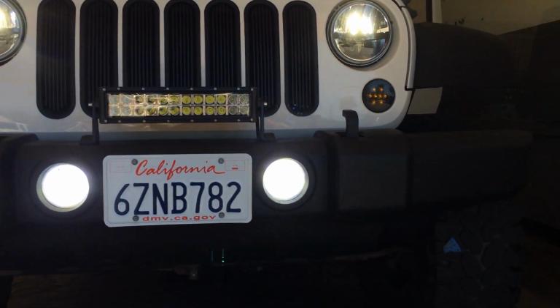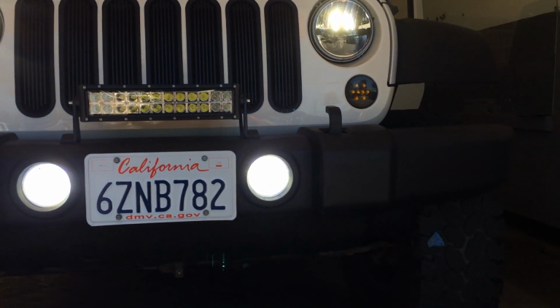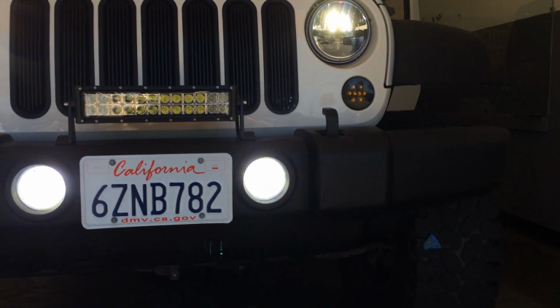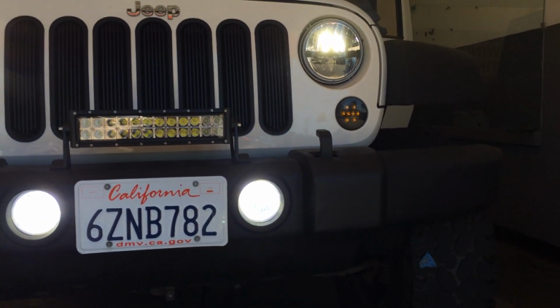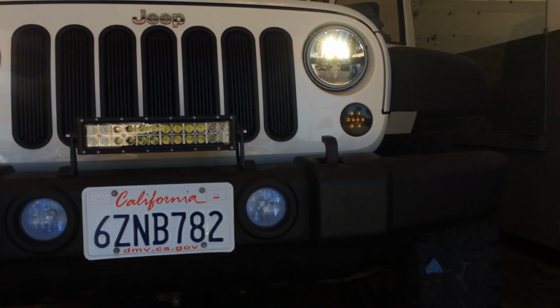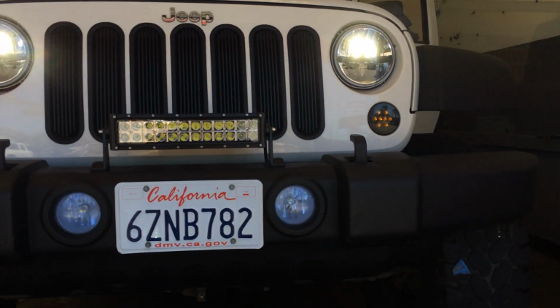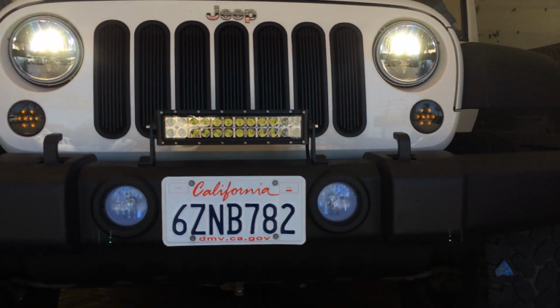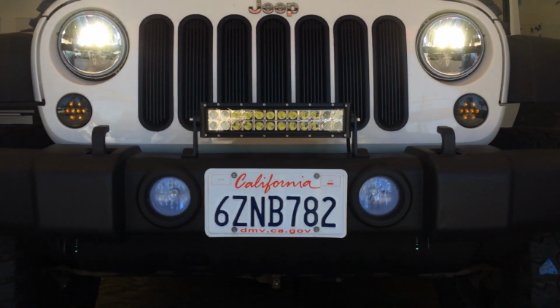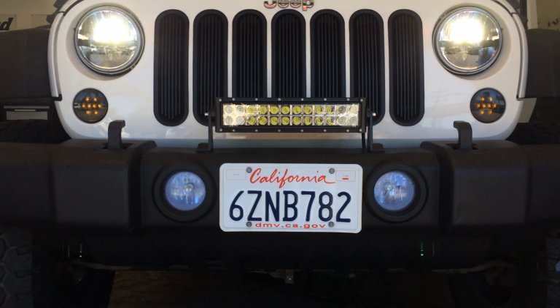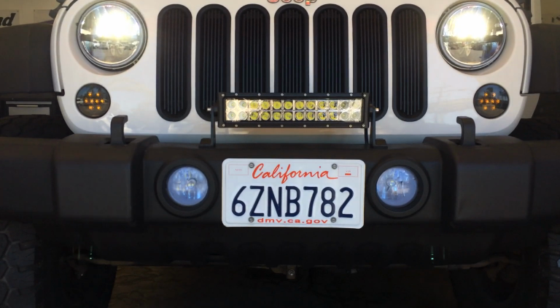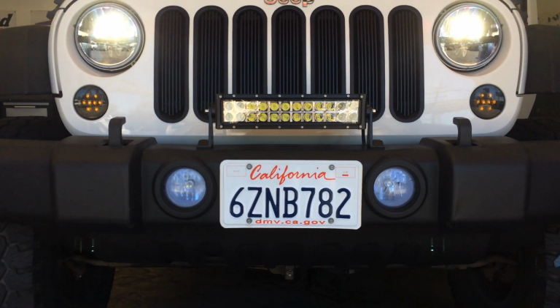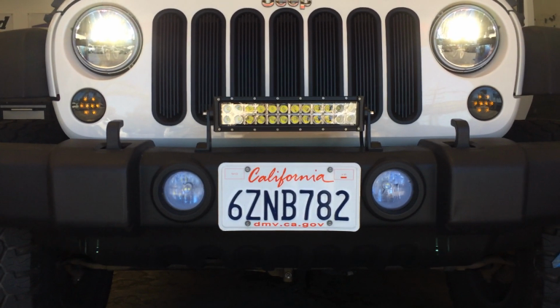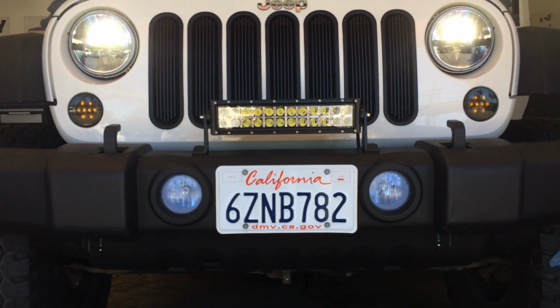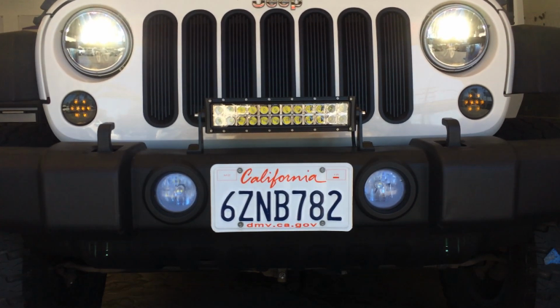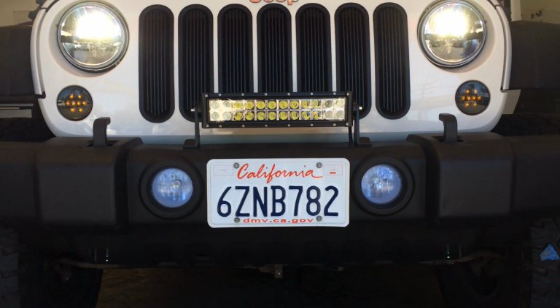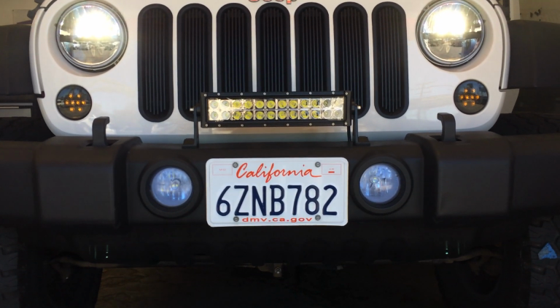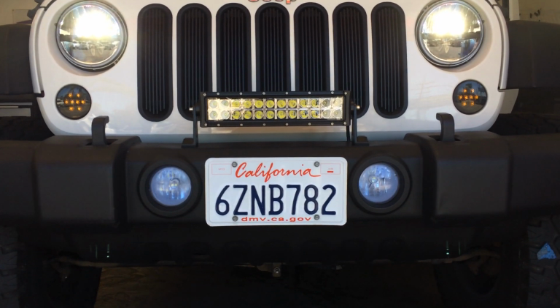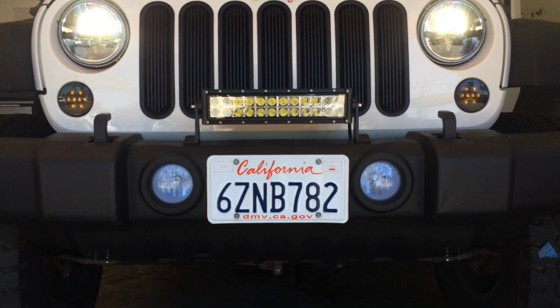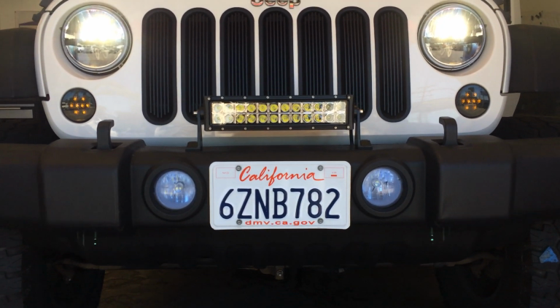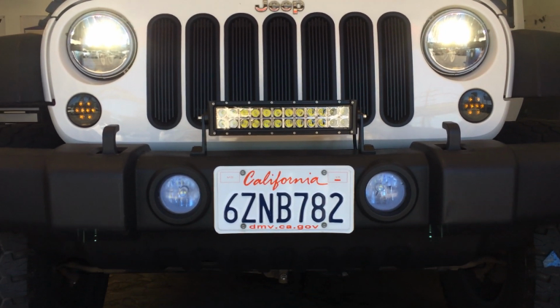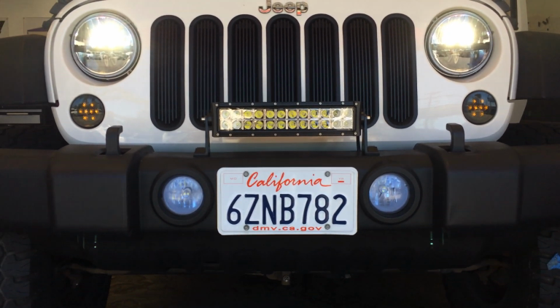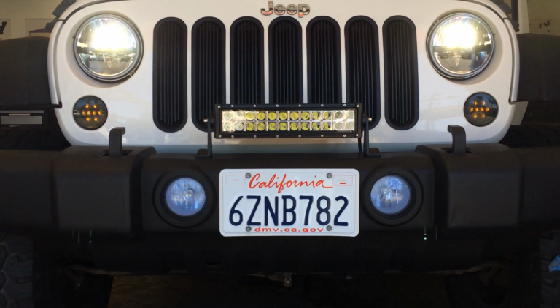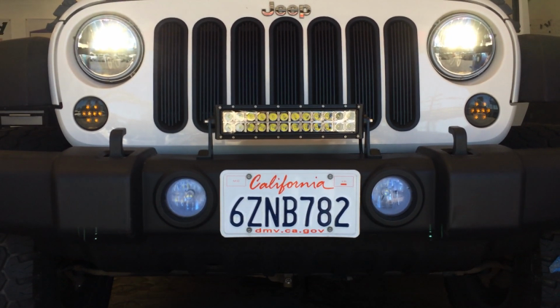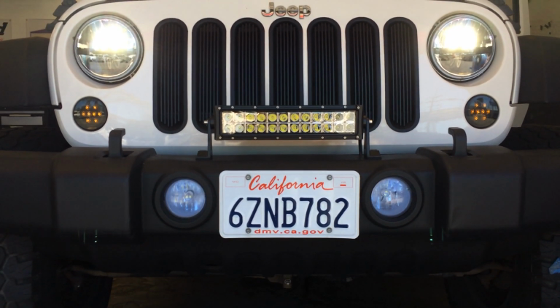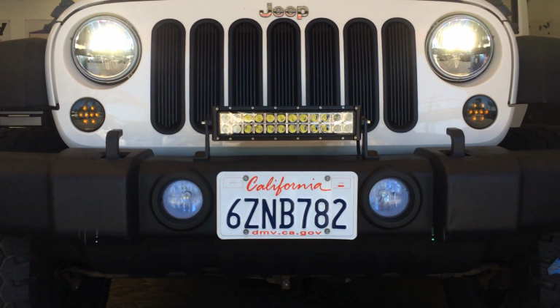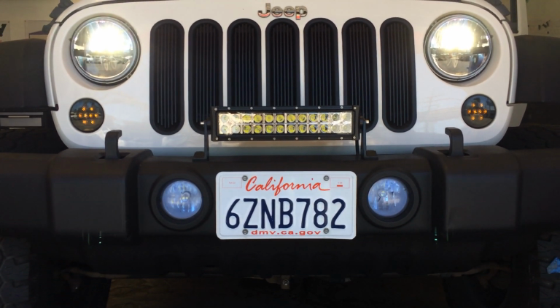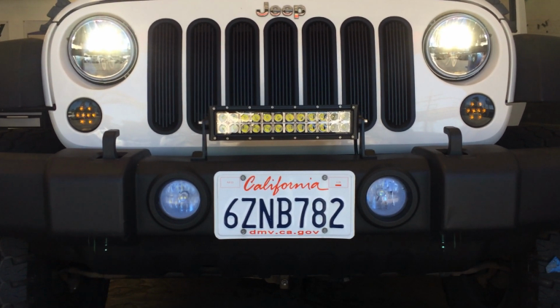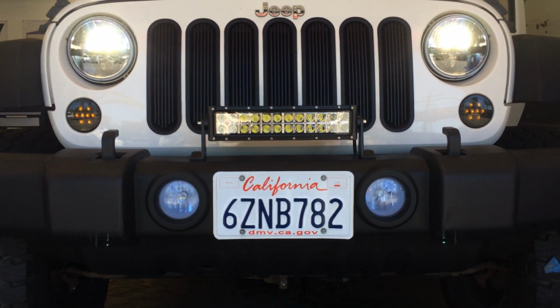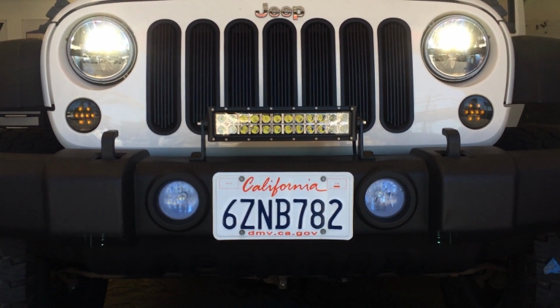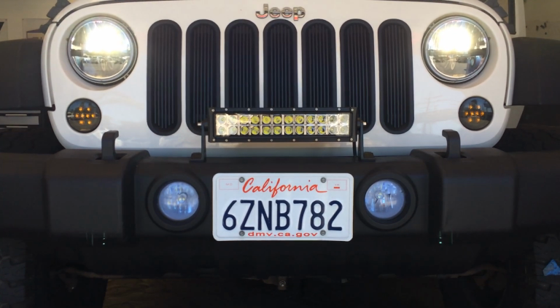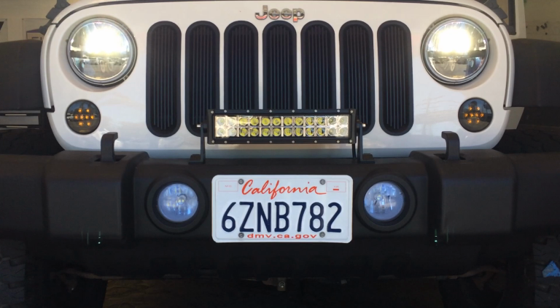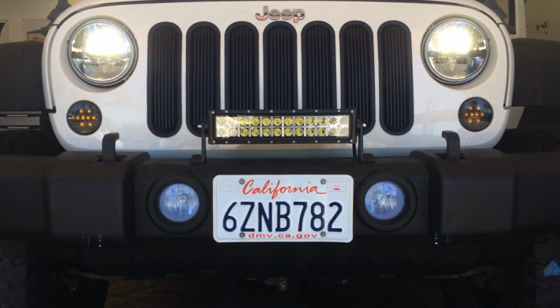We did the Recon side markers on it in the smoke. And then we did two 14-inch DB-Link light bars on the bumper.